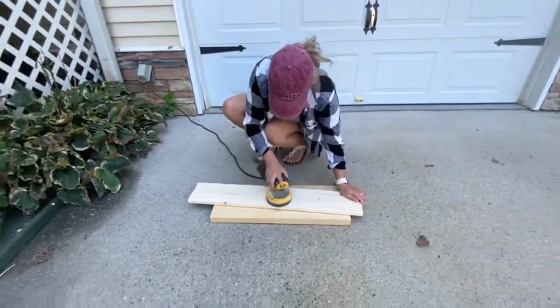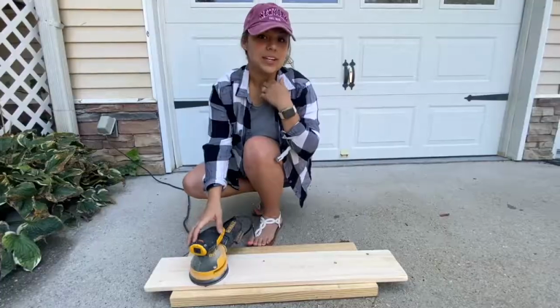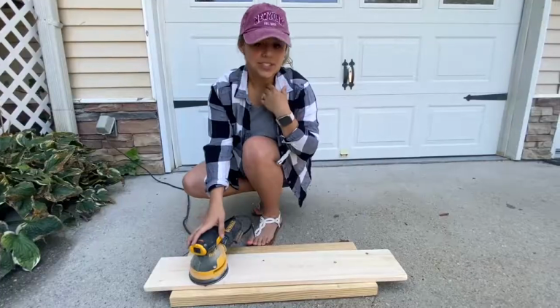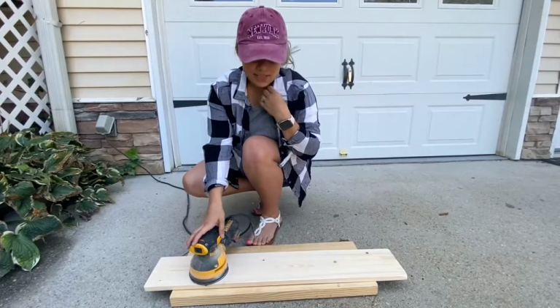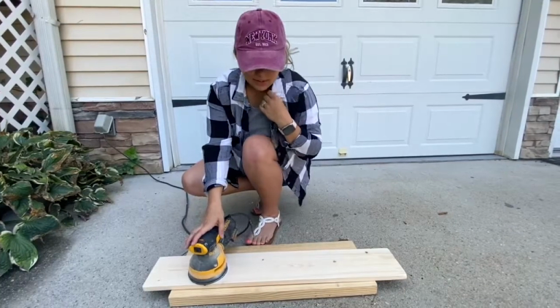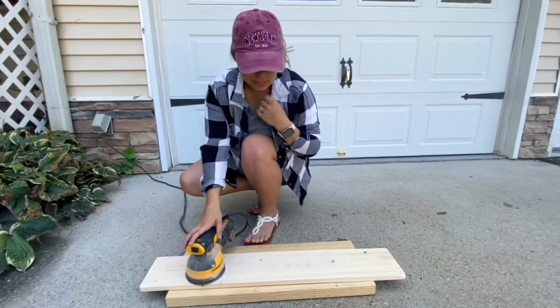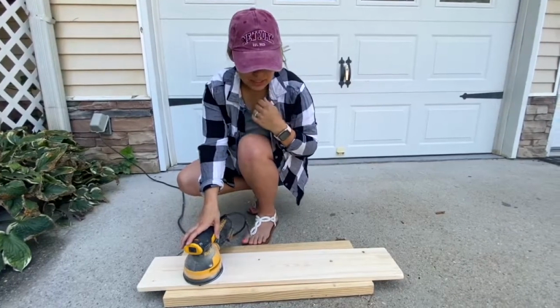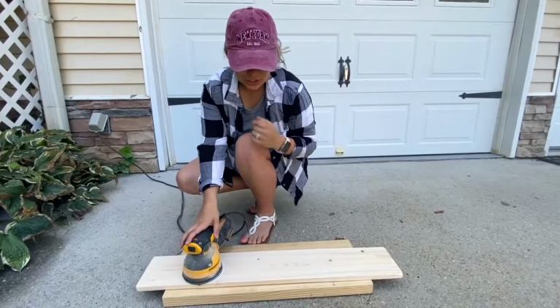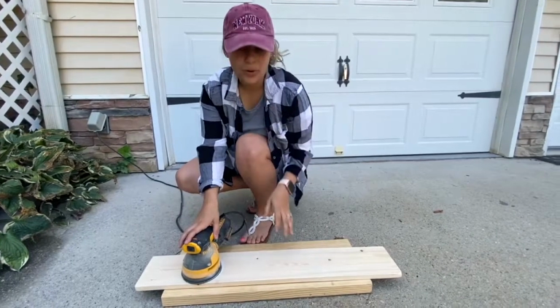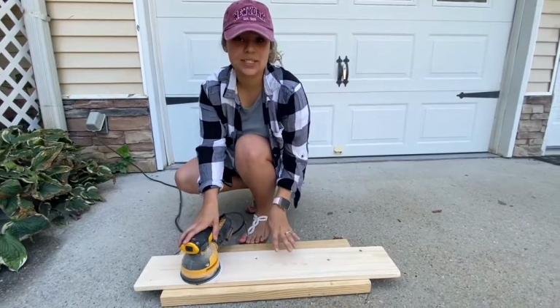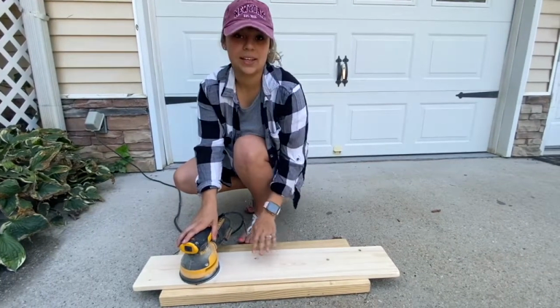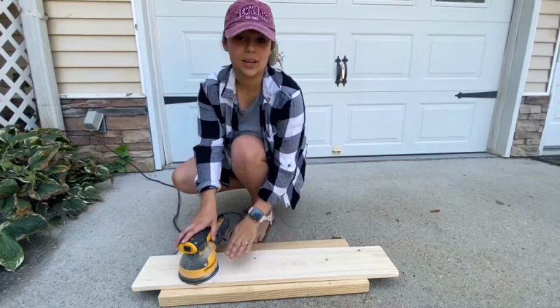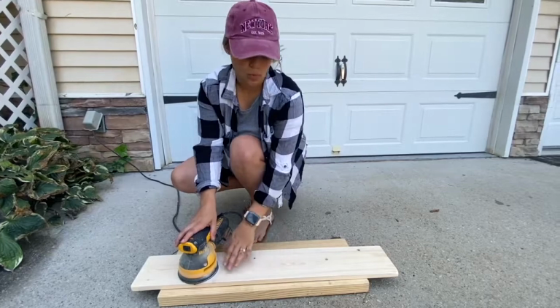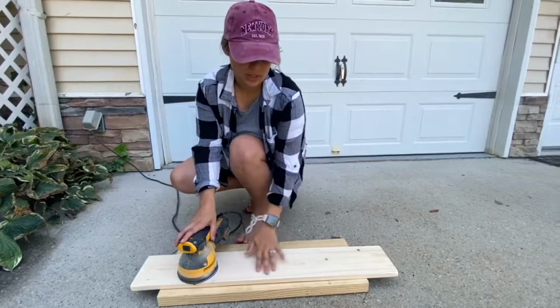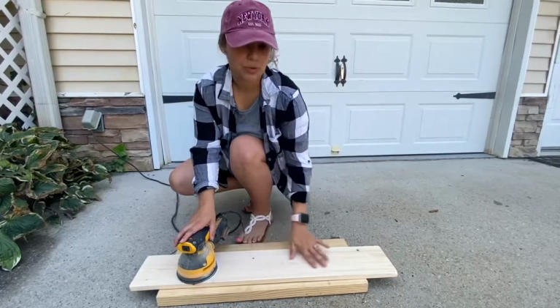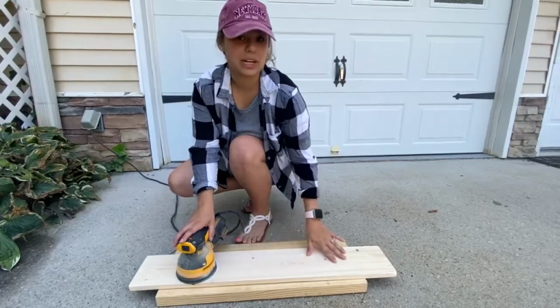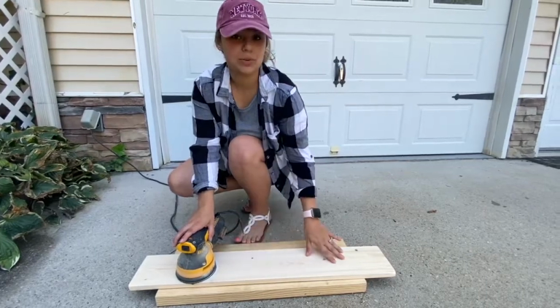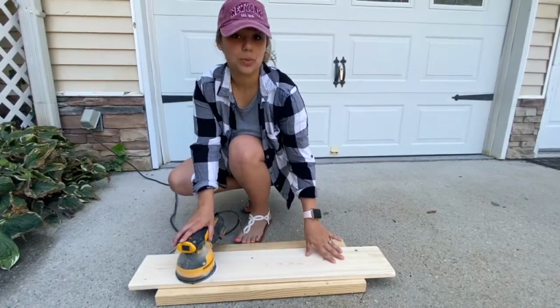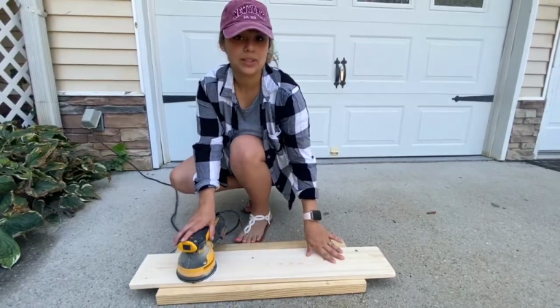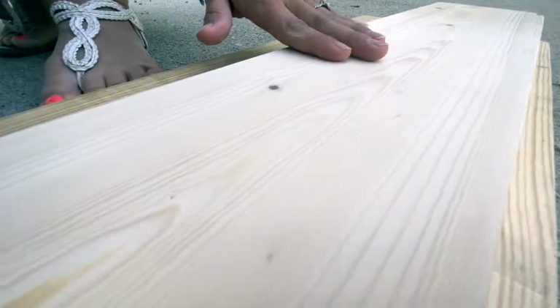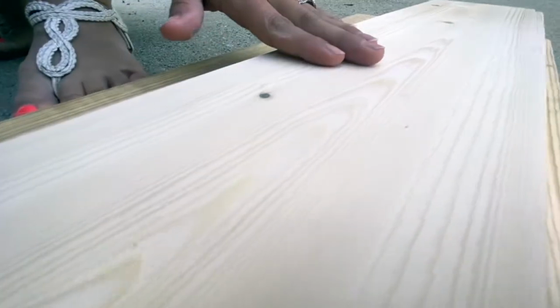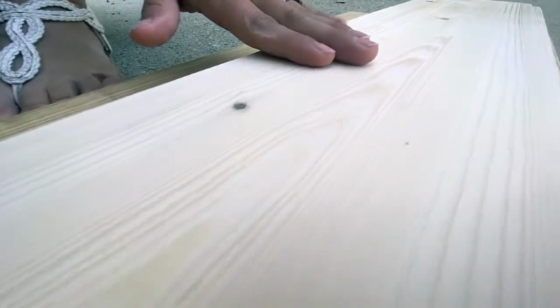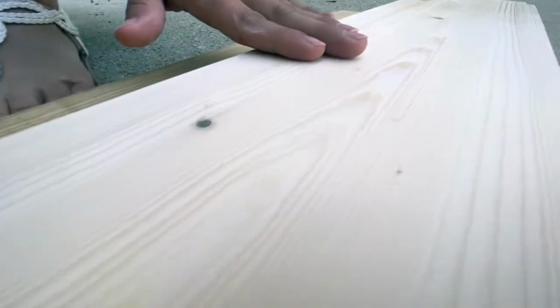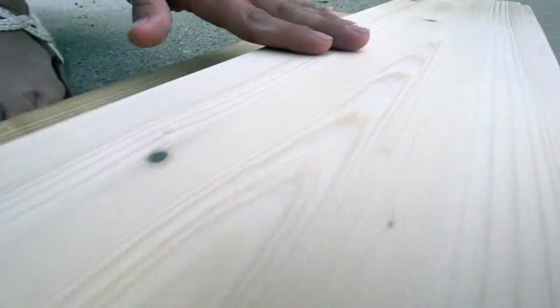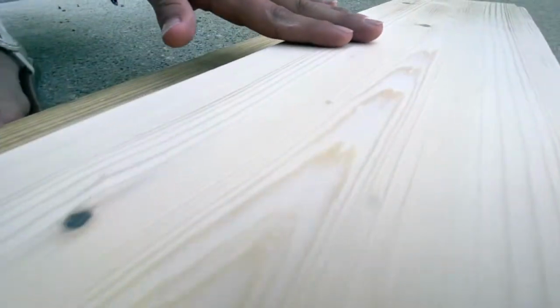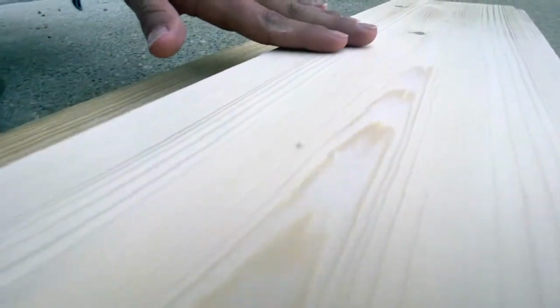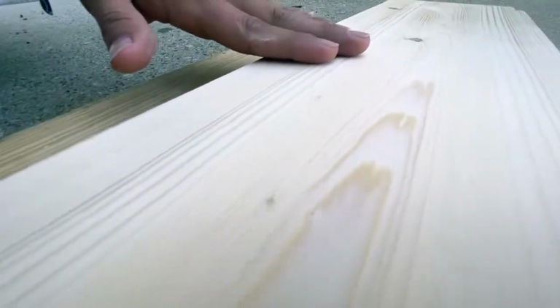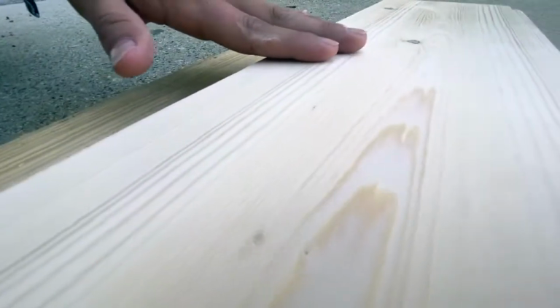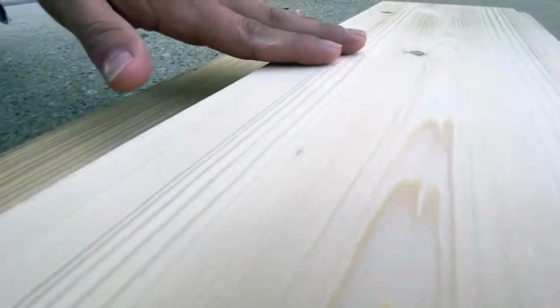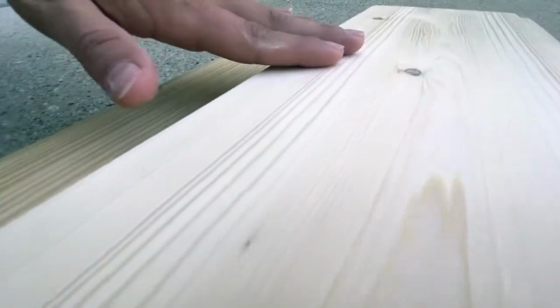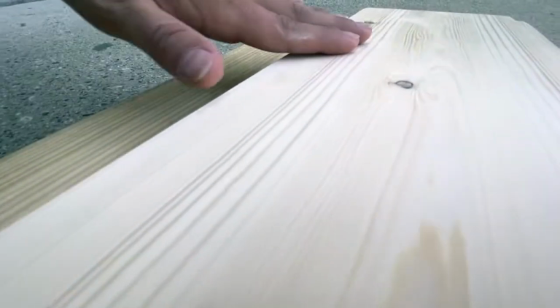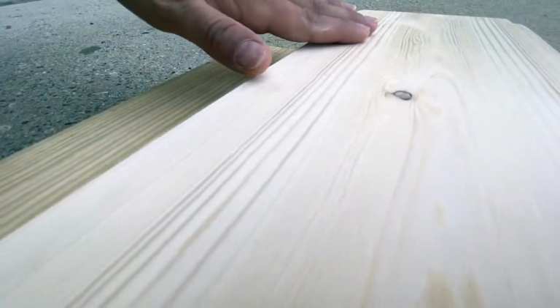And just a small tip: make sure you are sanding with the grain of the wood. So in this case, I'm going to just be sanding horizontally.